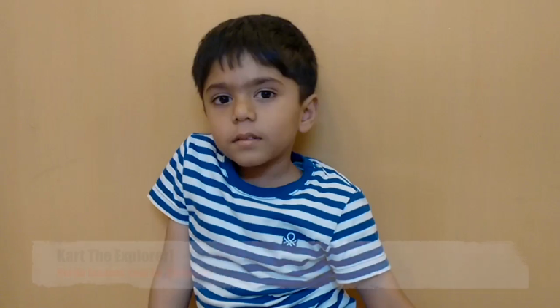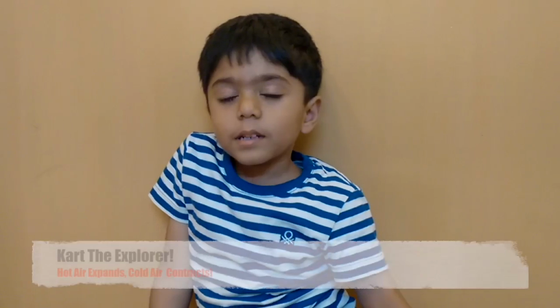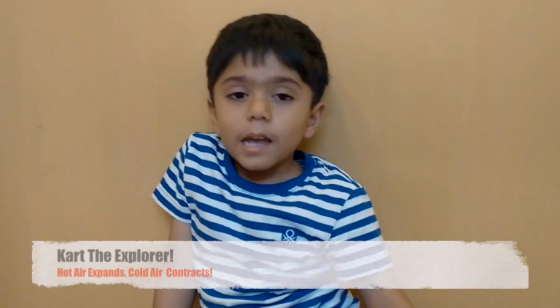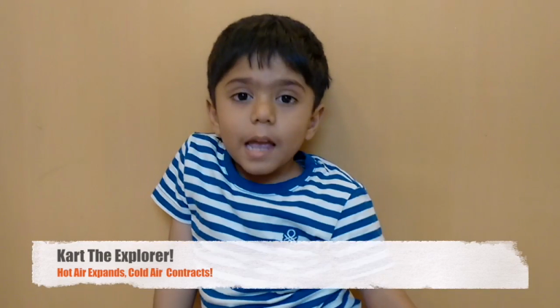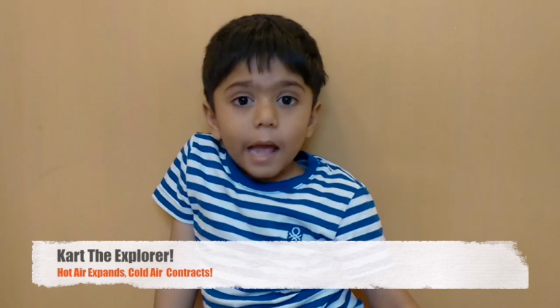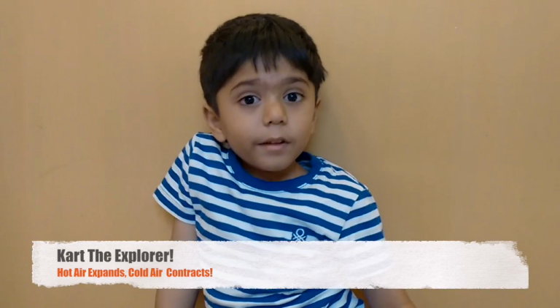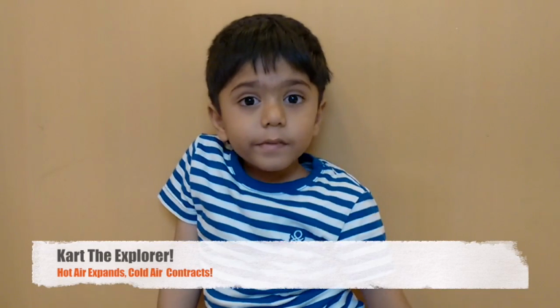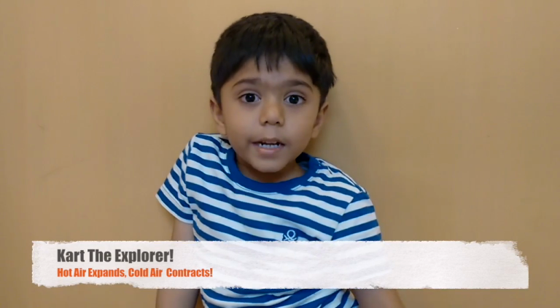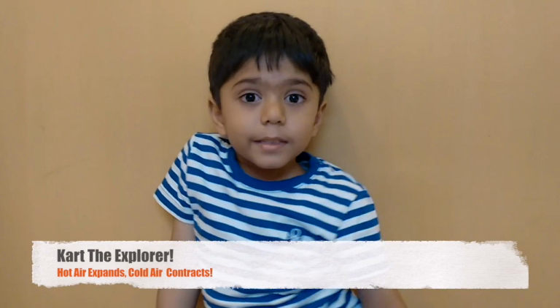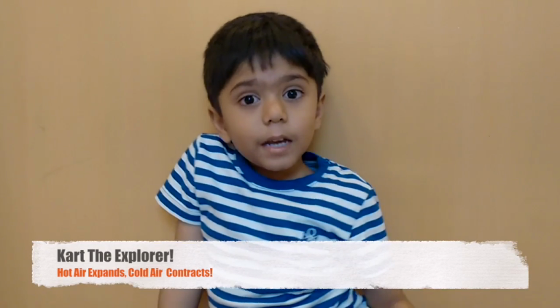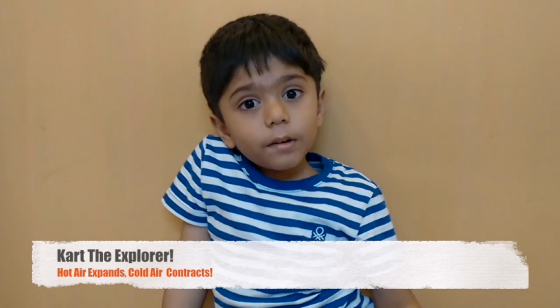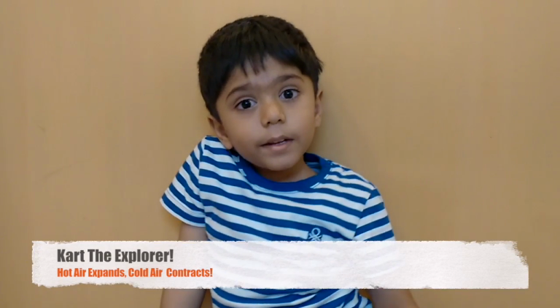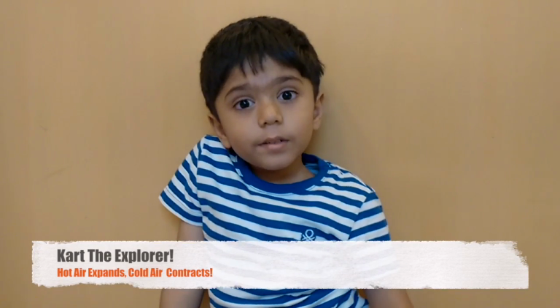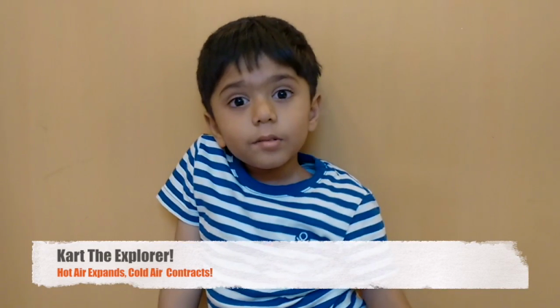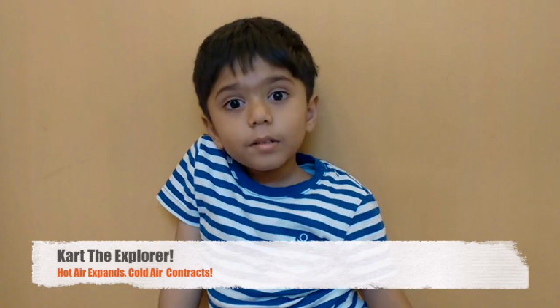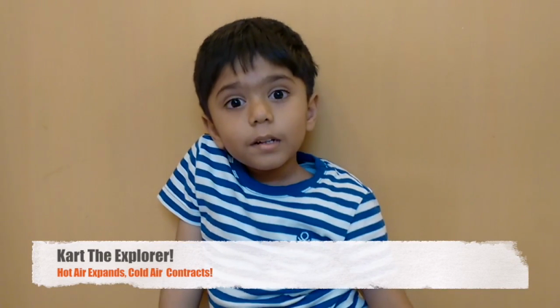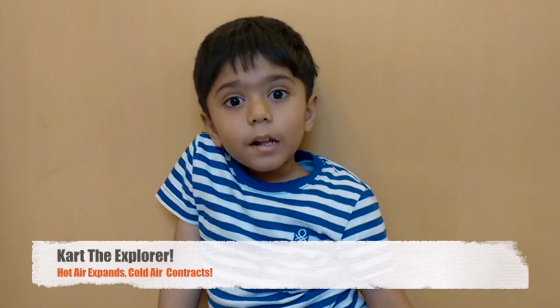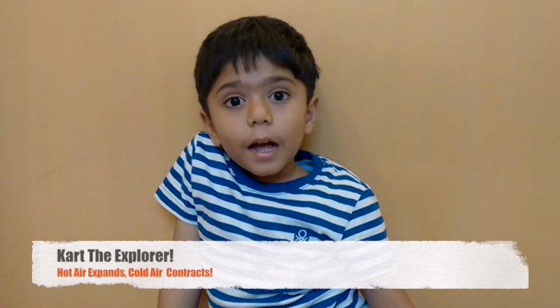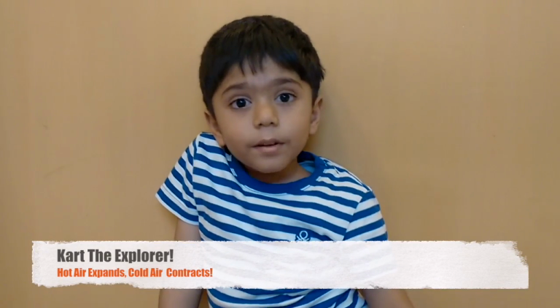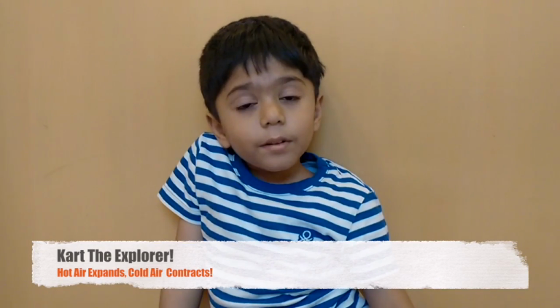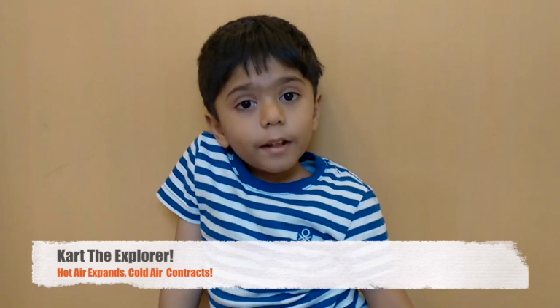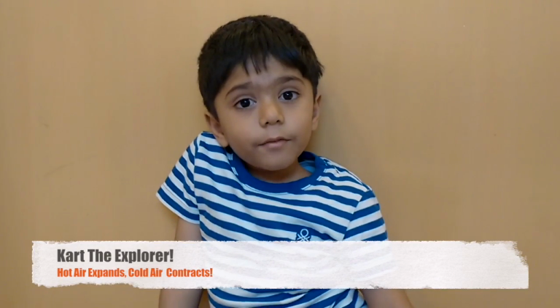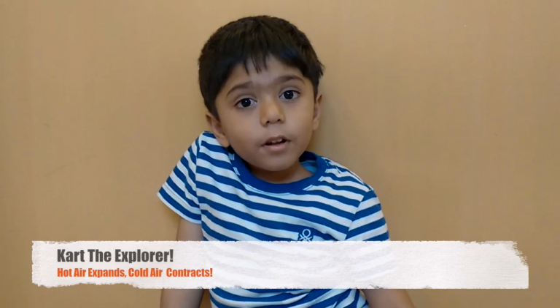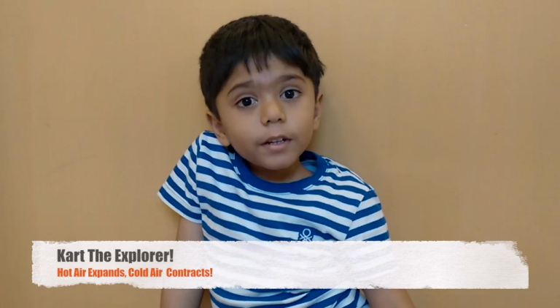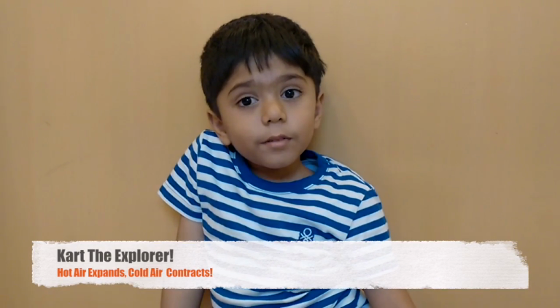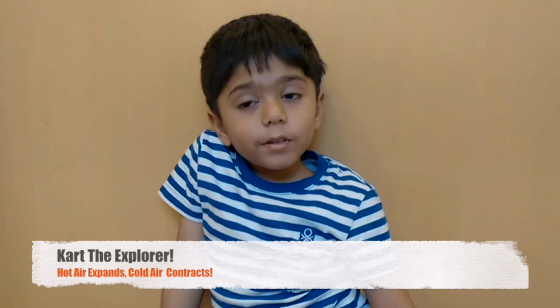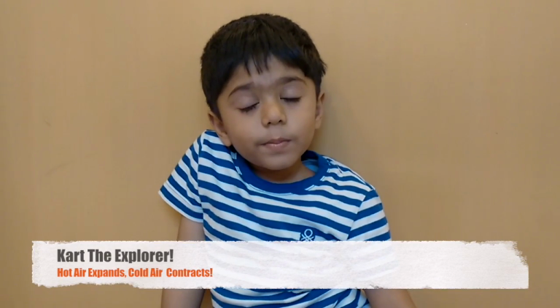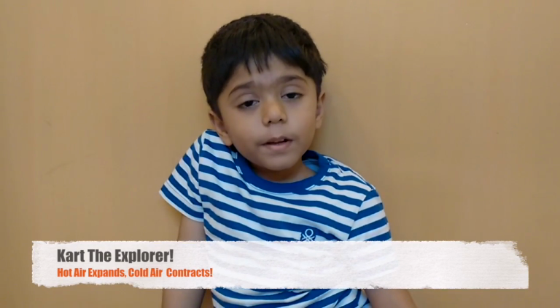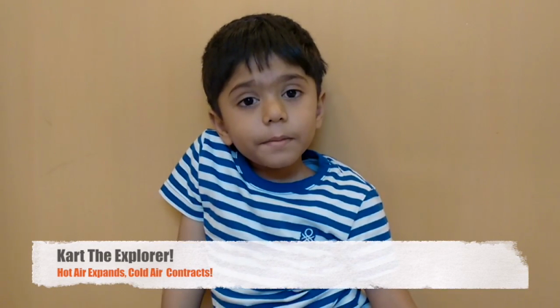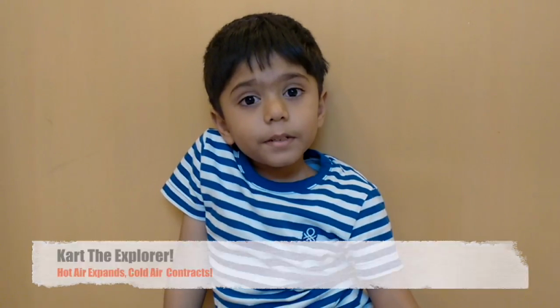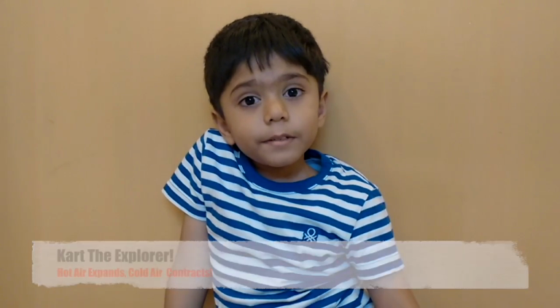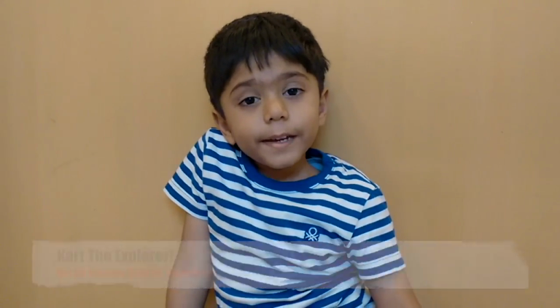Hello friends, how are you? Are you ready for a new experiment today?